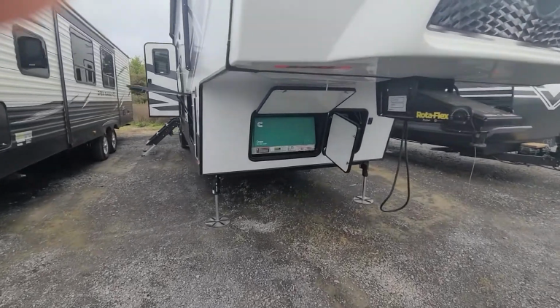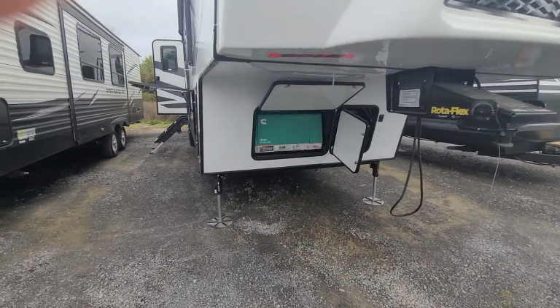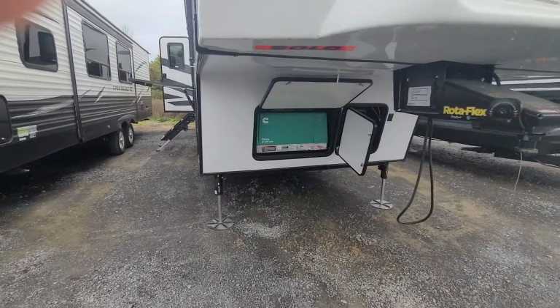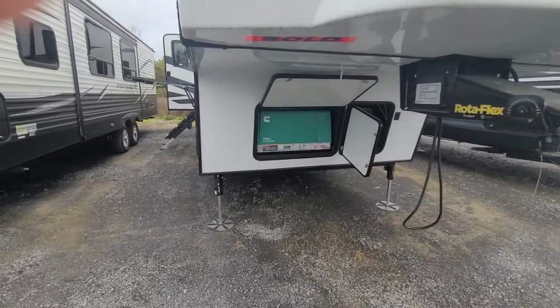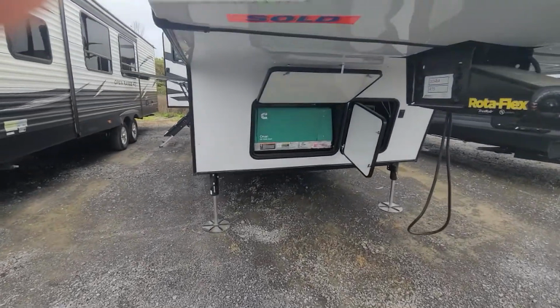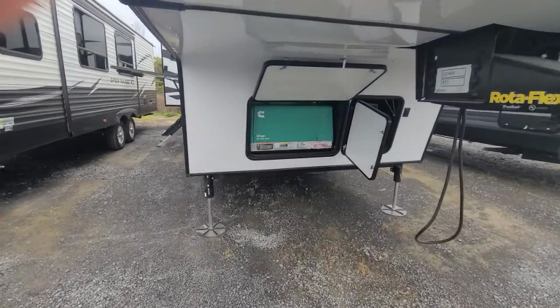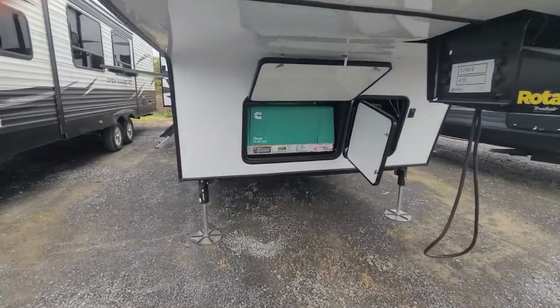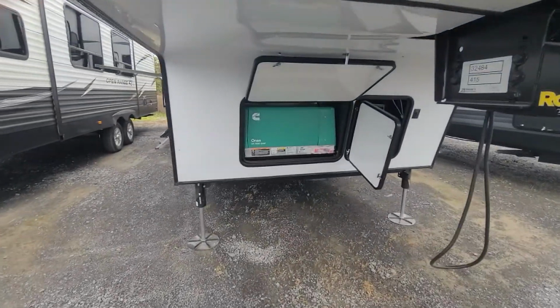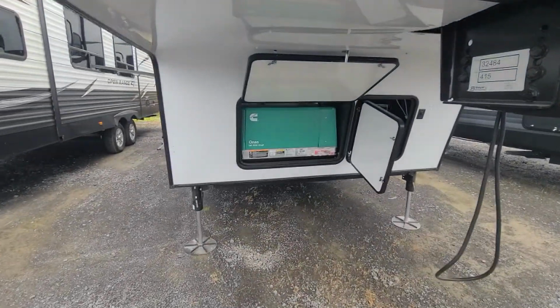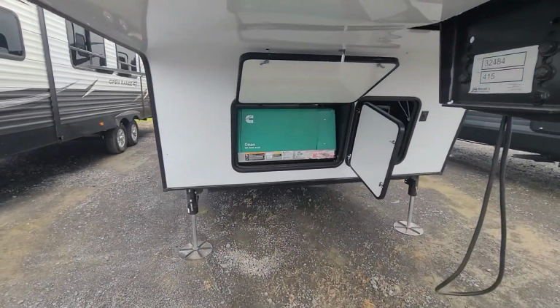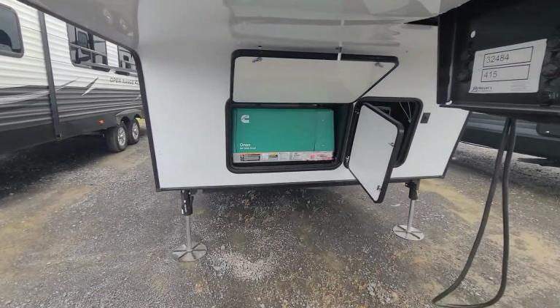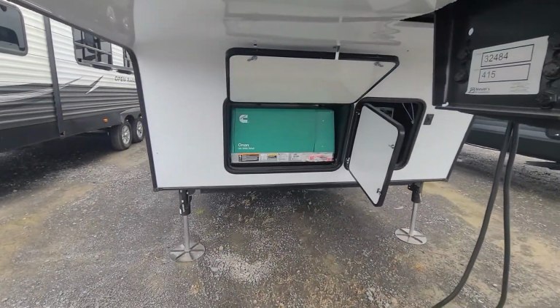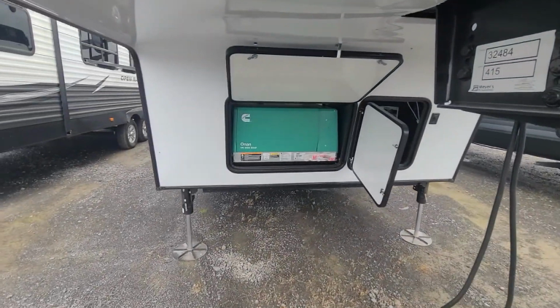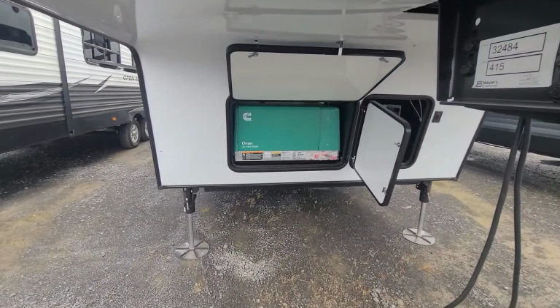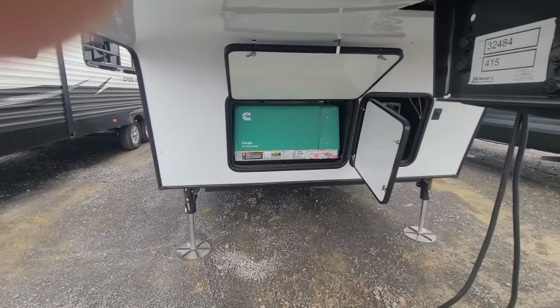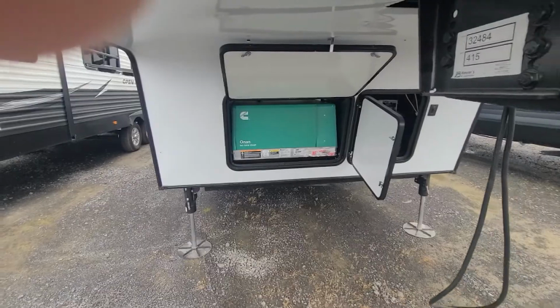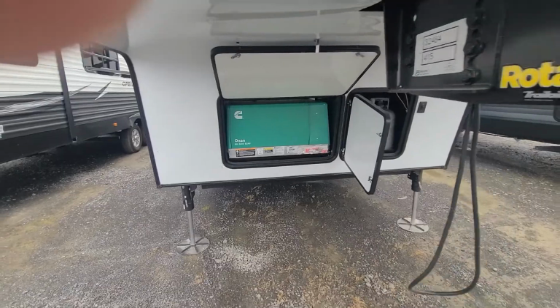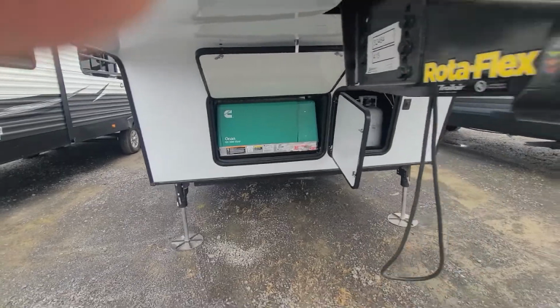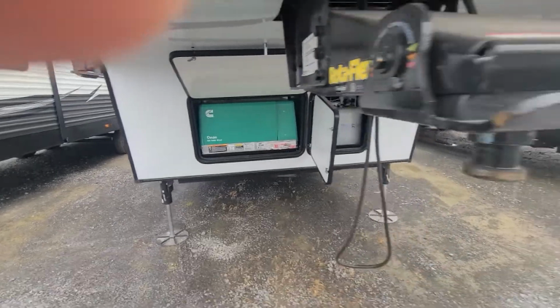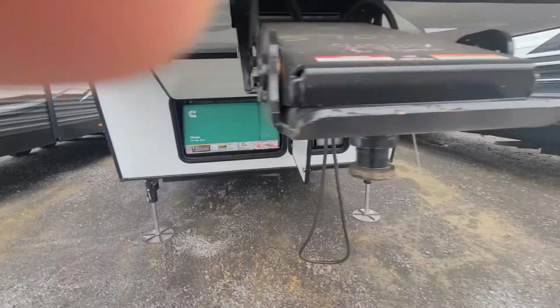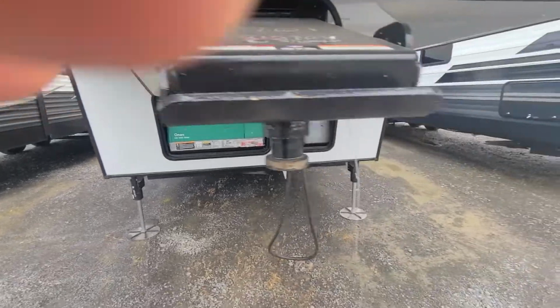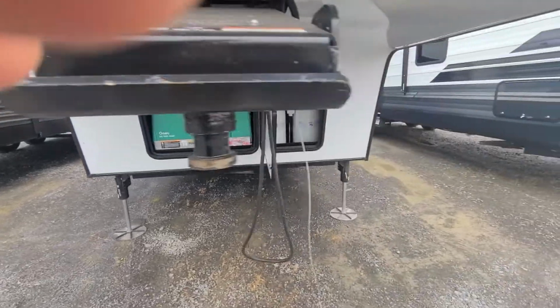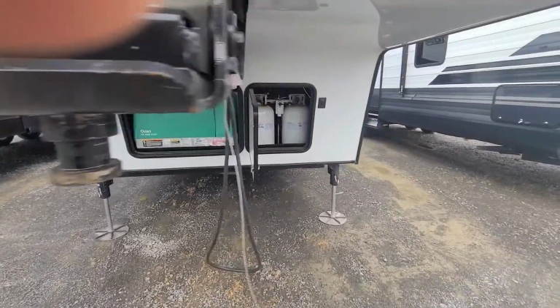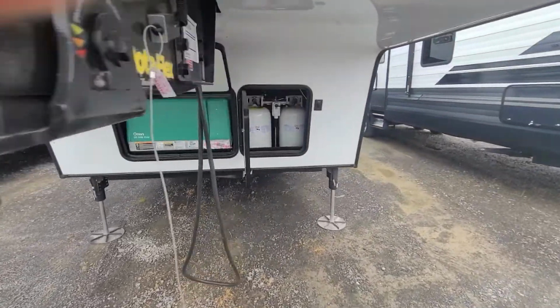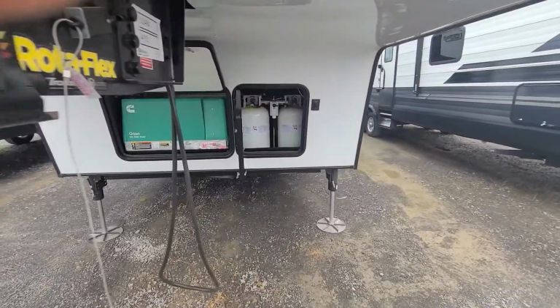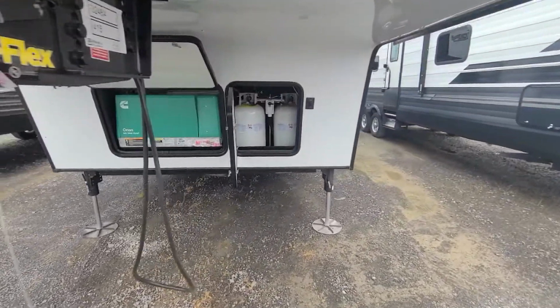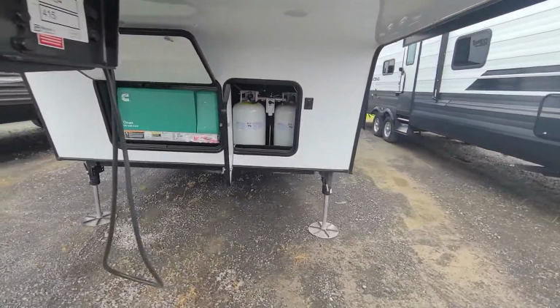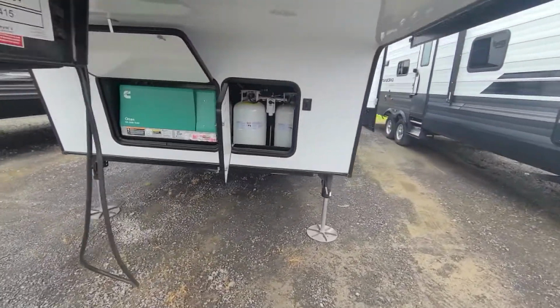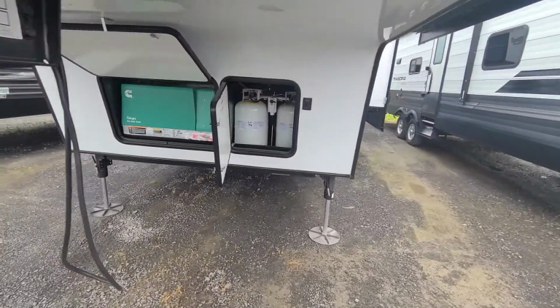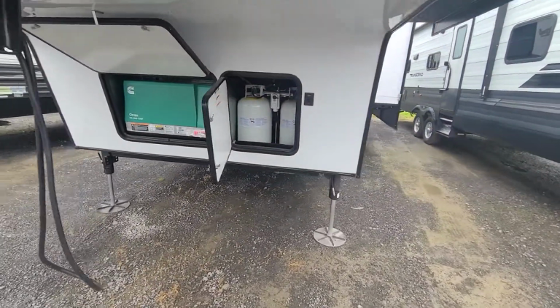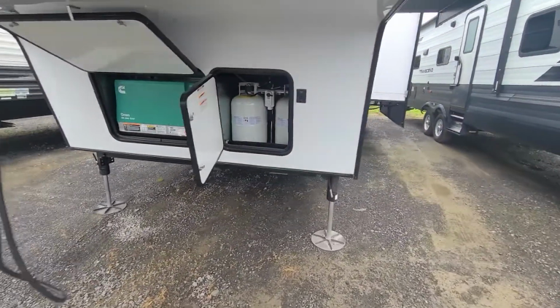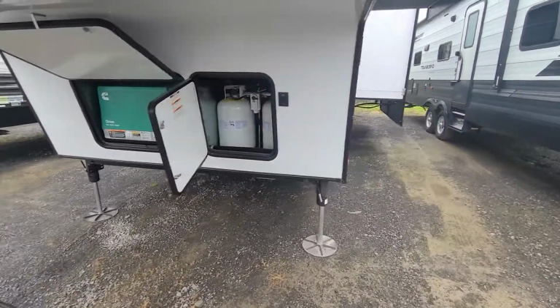So start right in the front. You got your 550 Onan gas generator and 60 pounds of propane.